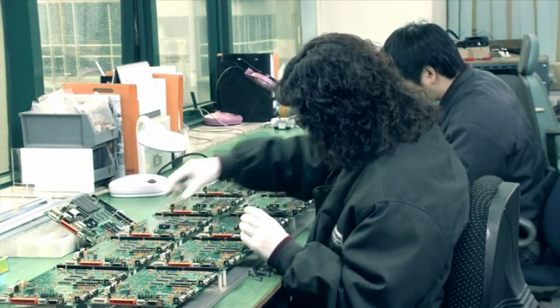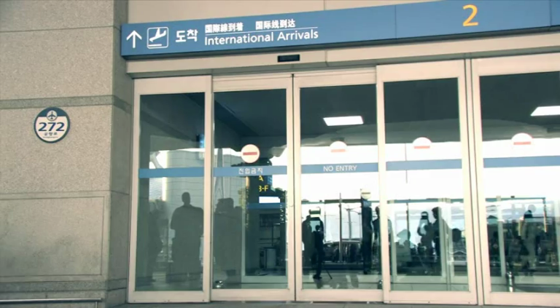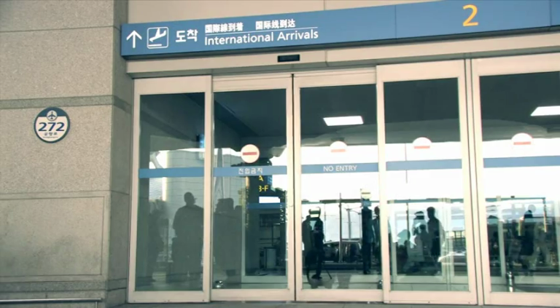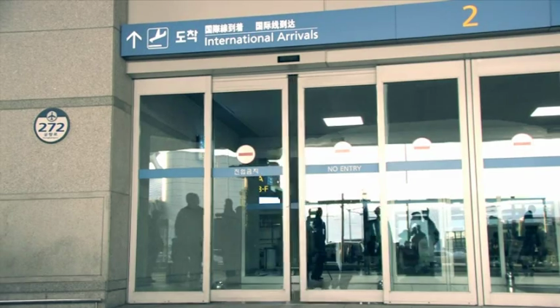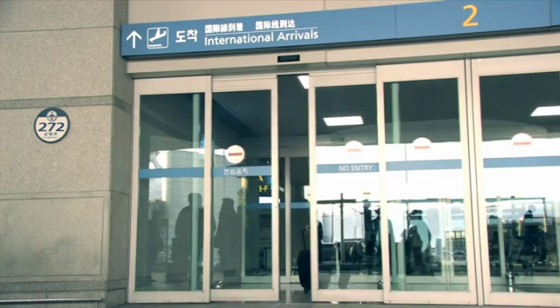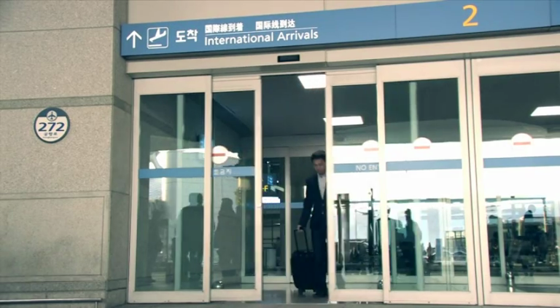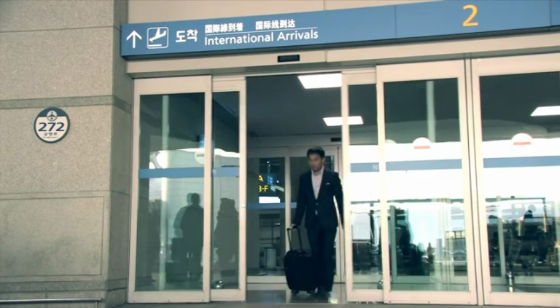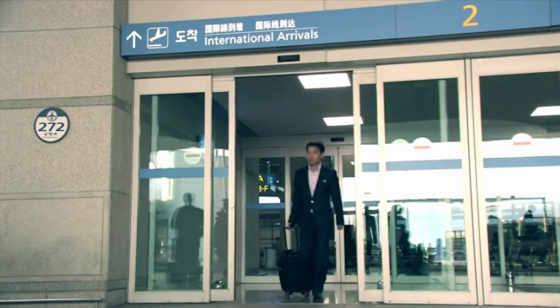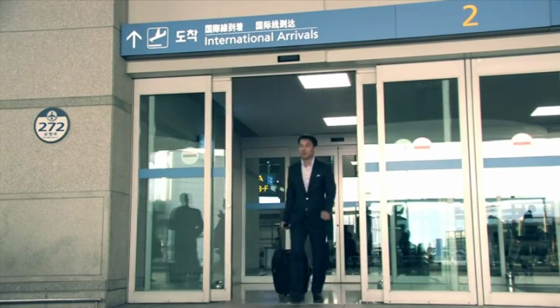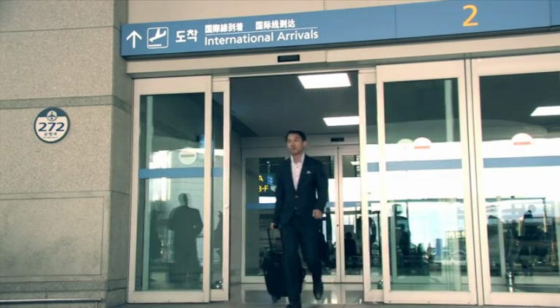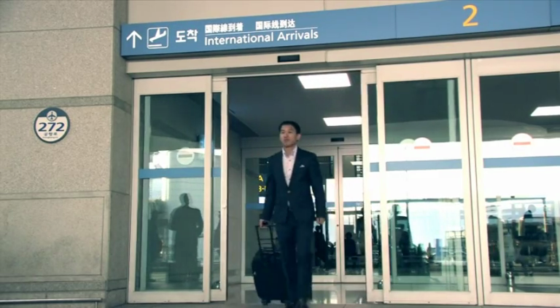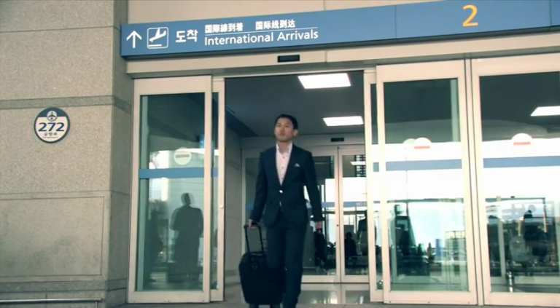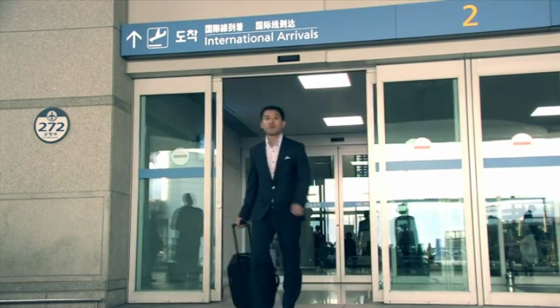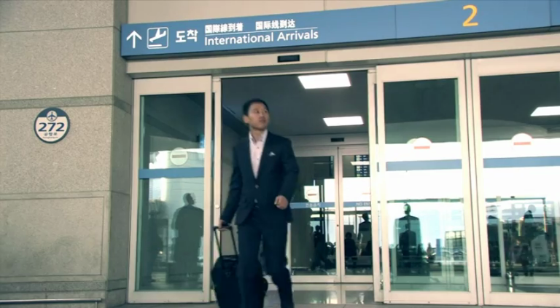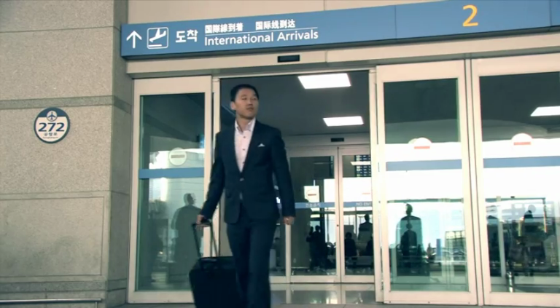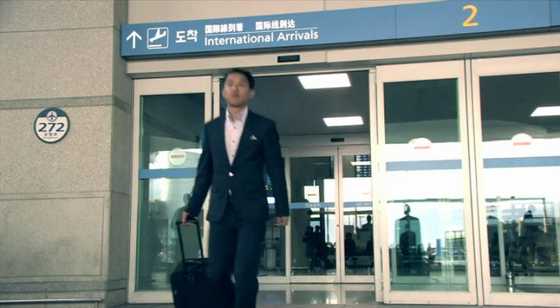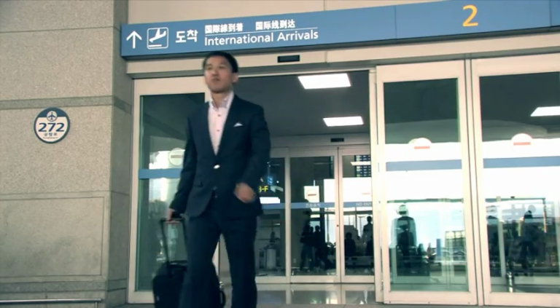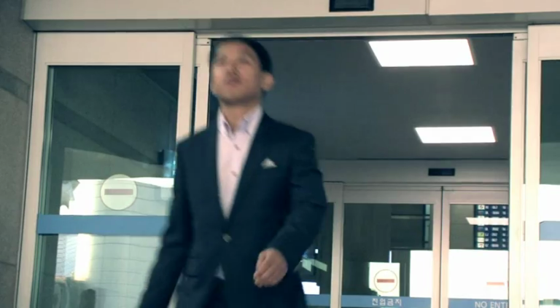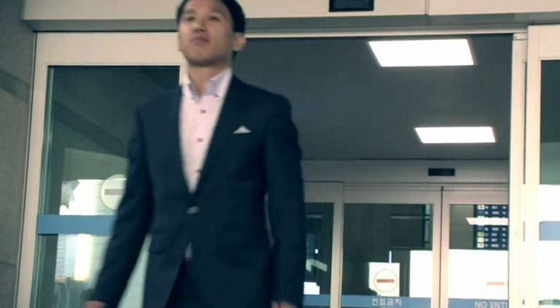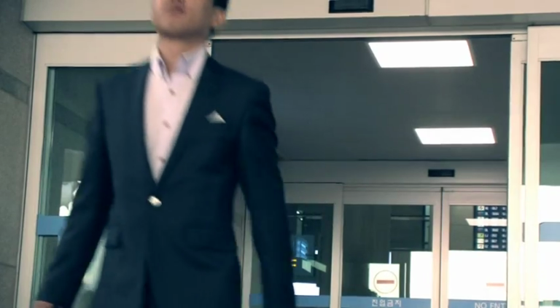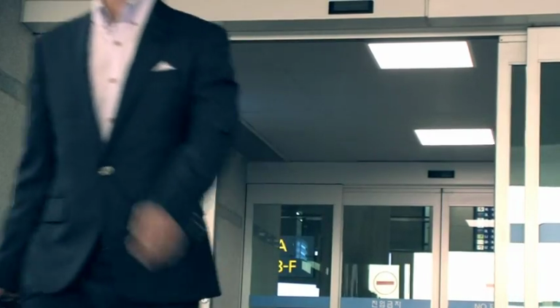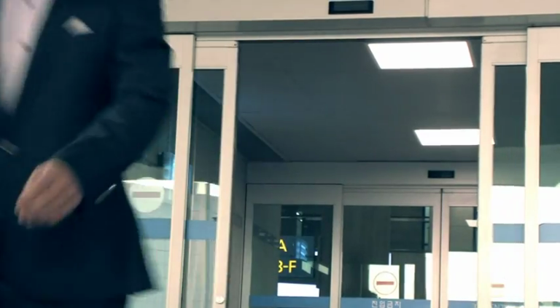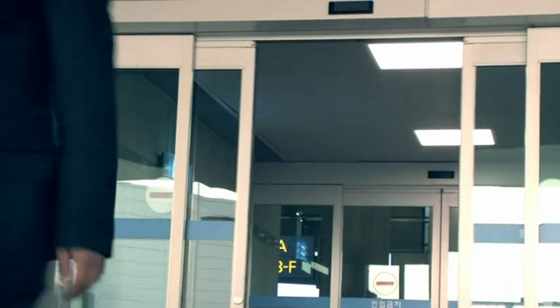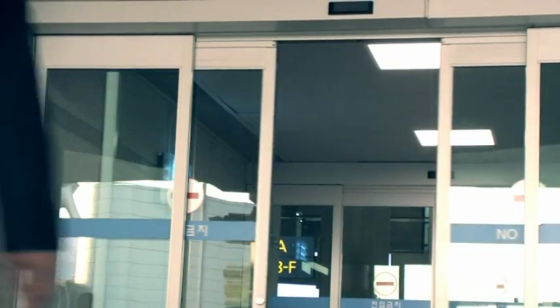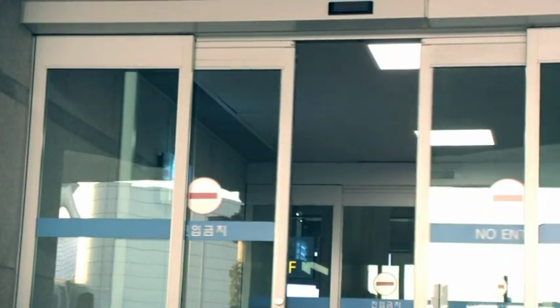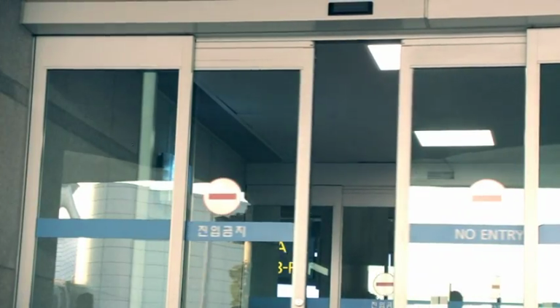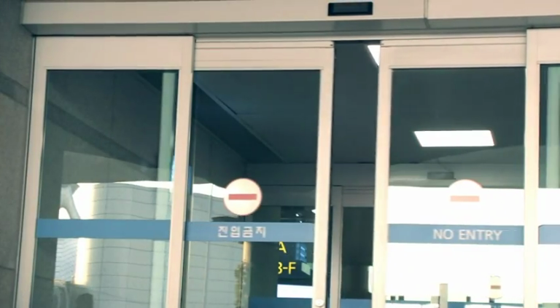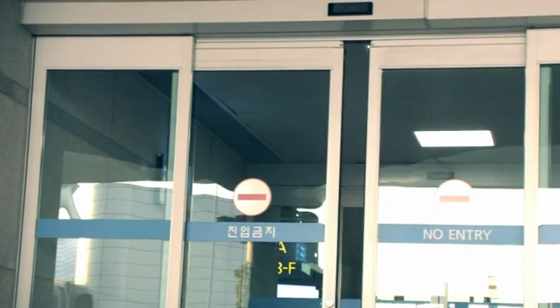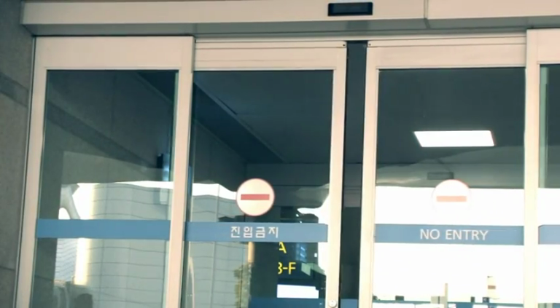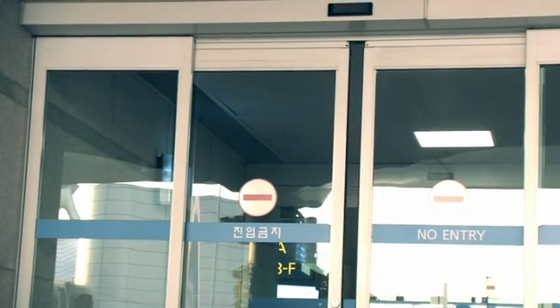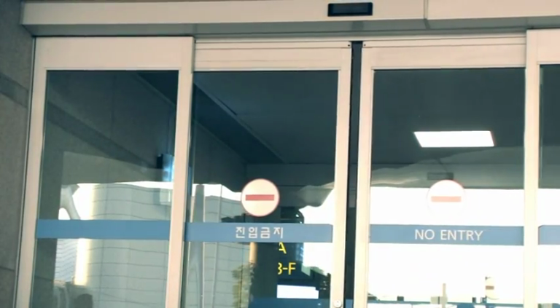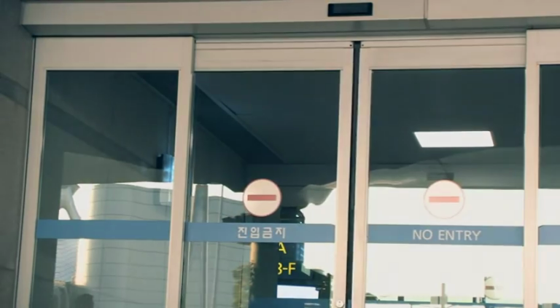Now we are going to explore Incheon International Airport's parking system operated by Dickey's parking management system.